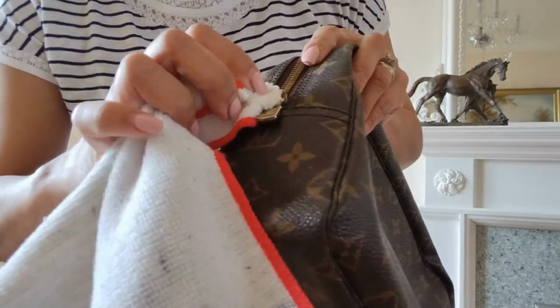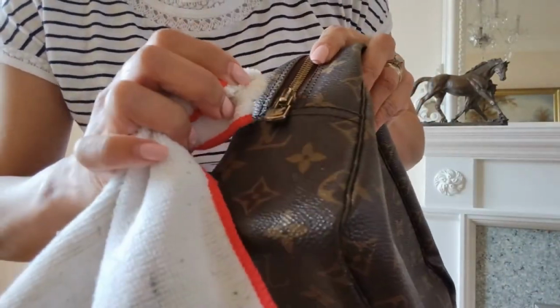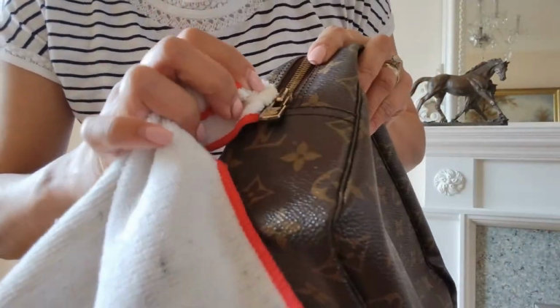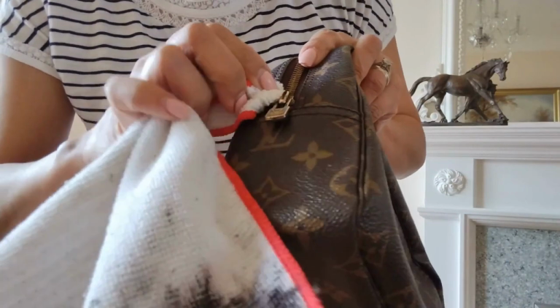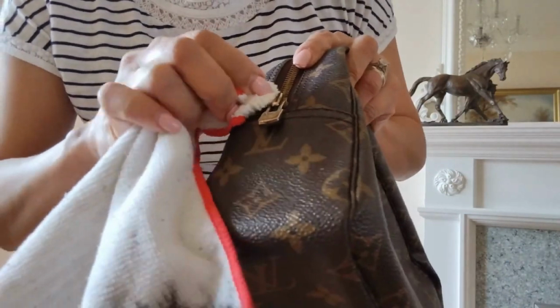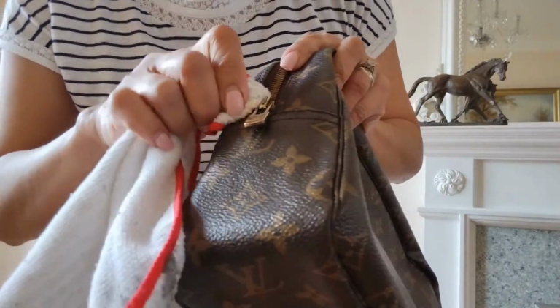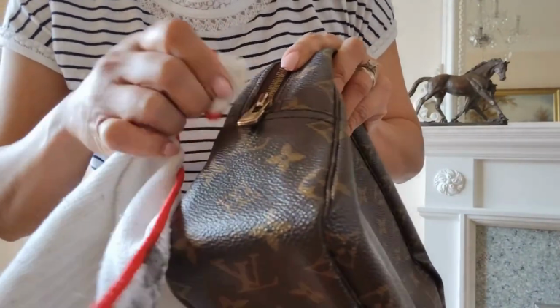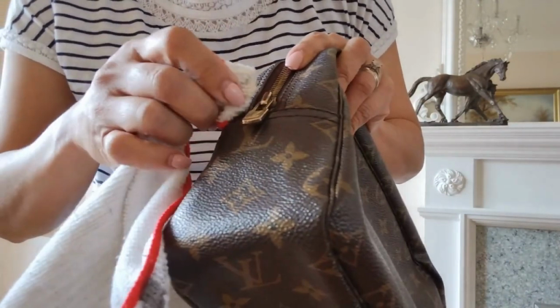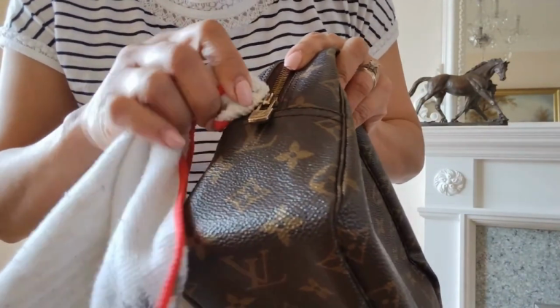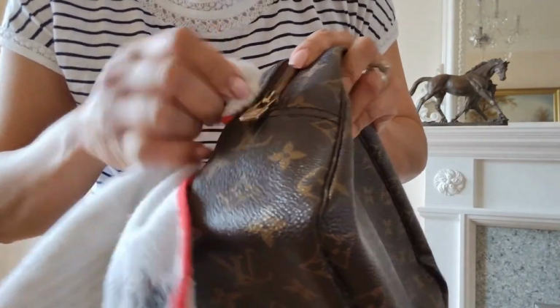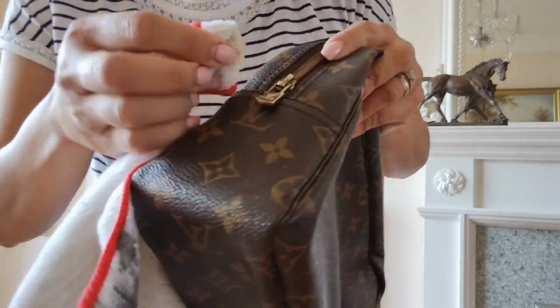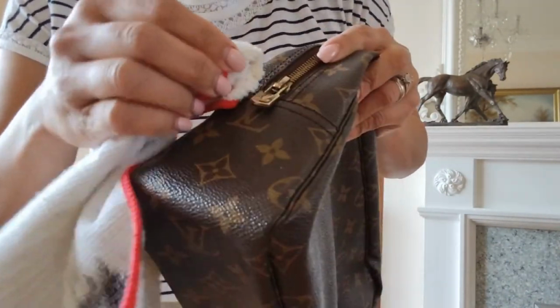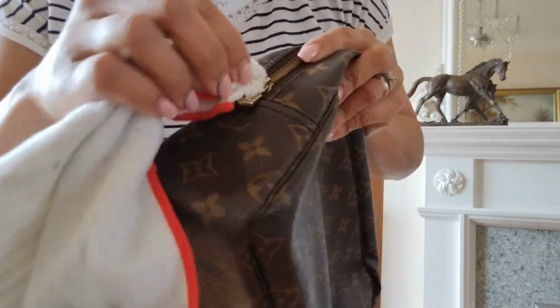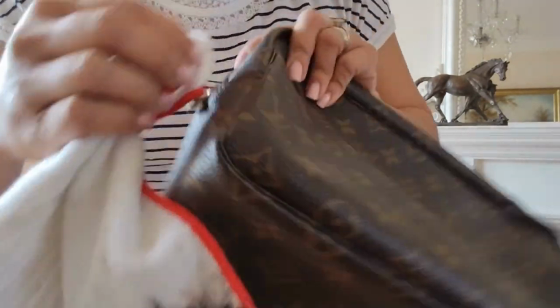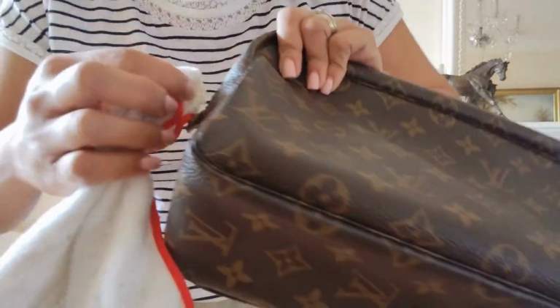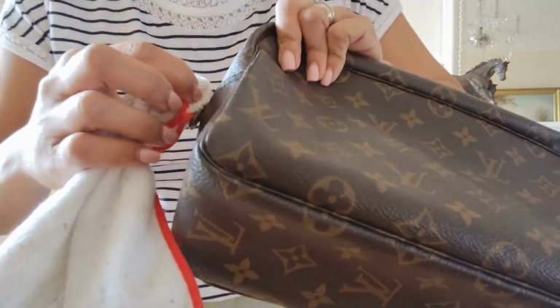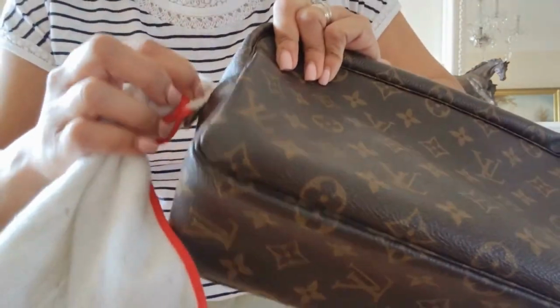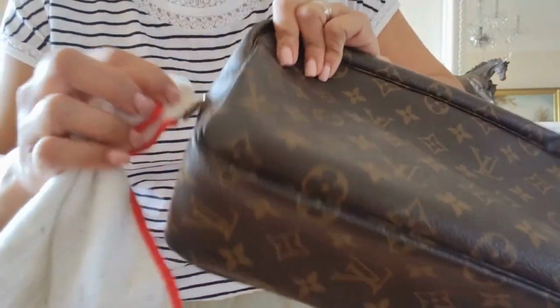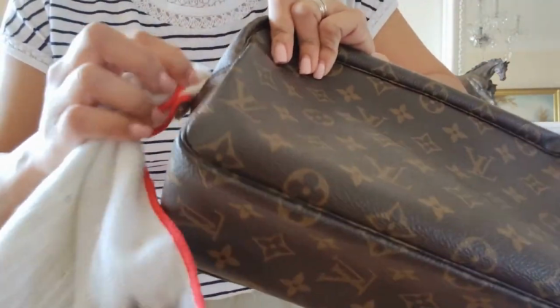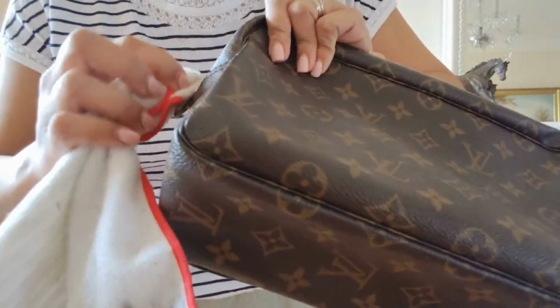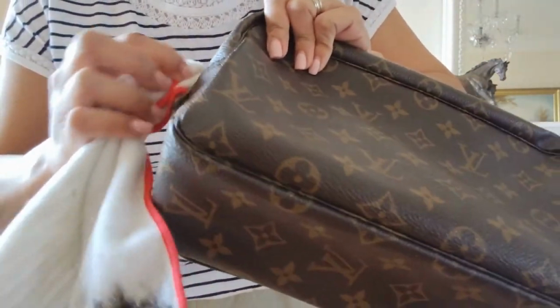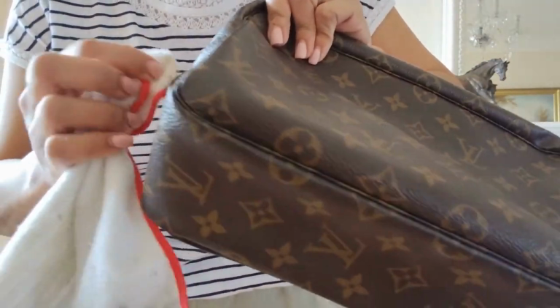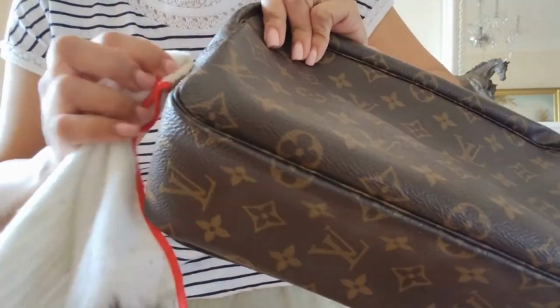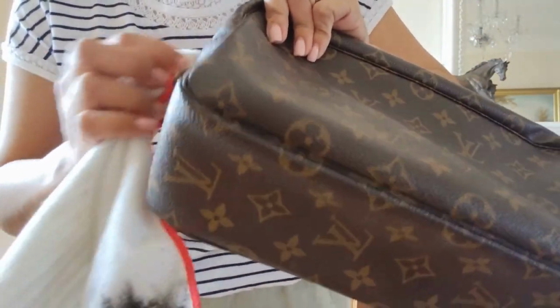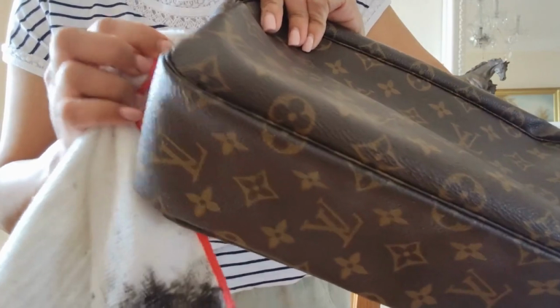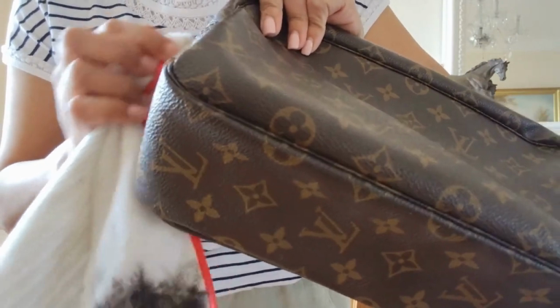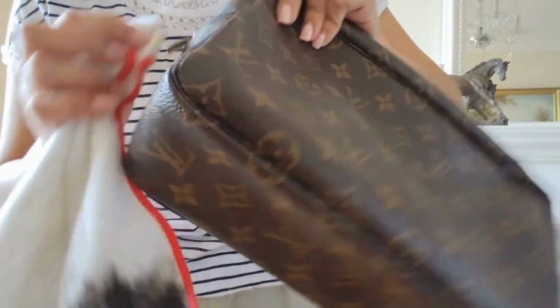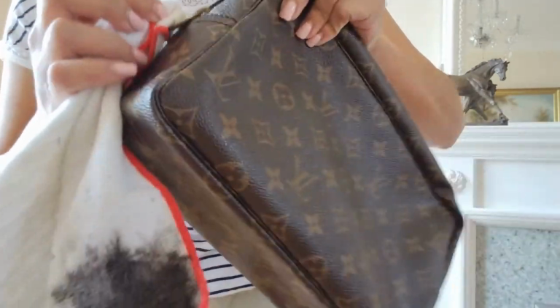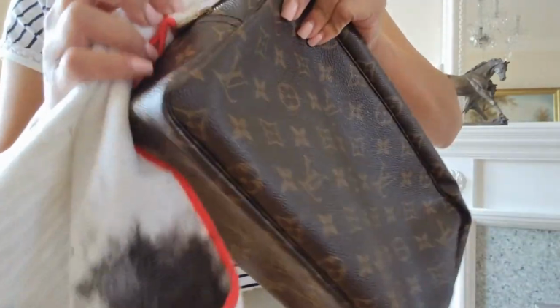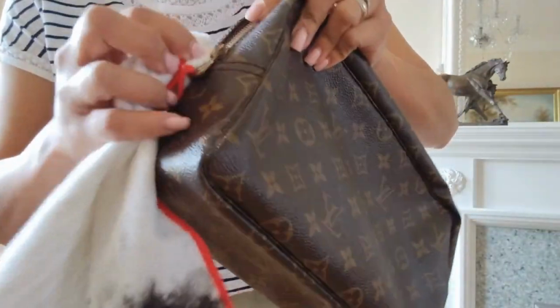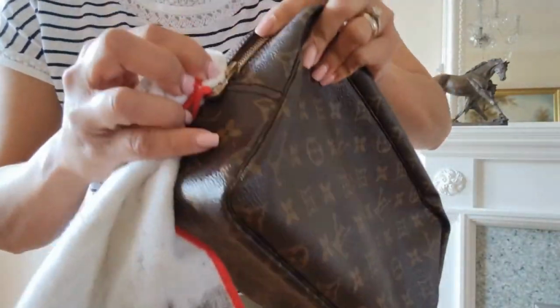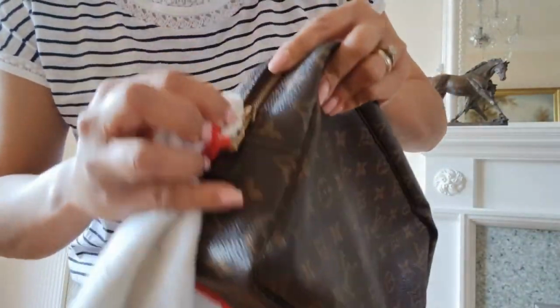Someone told me before: don't soak it too much, it will stain. And I didn't know what that meant — and then it stained. So you really need to be careful.